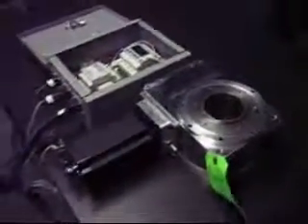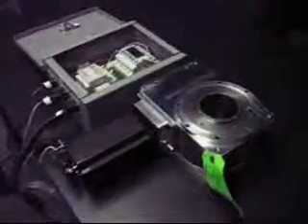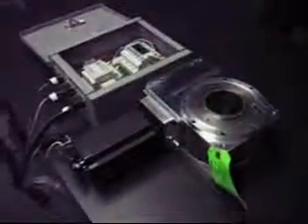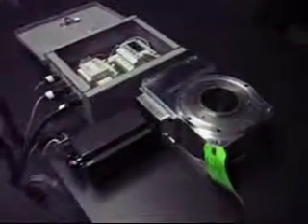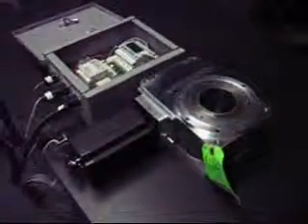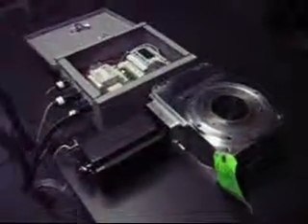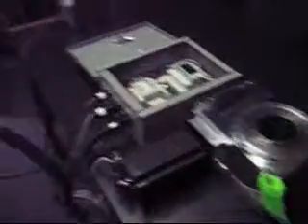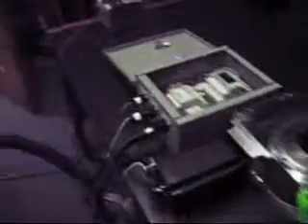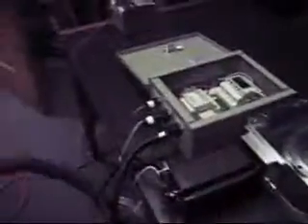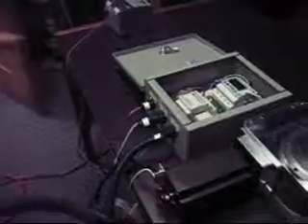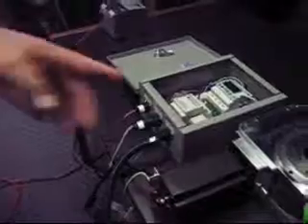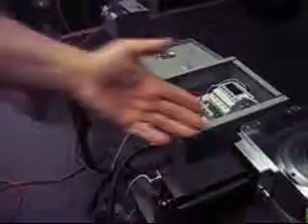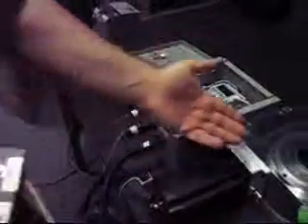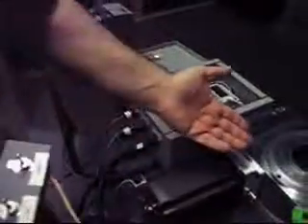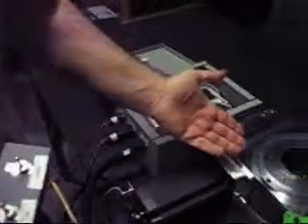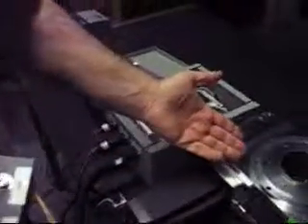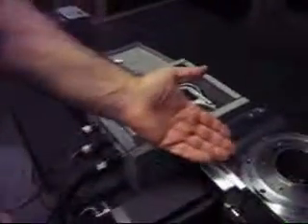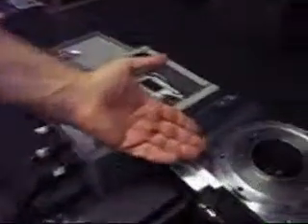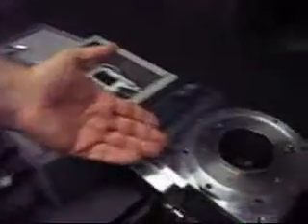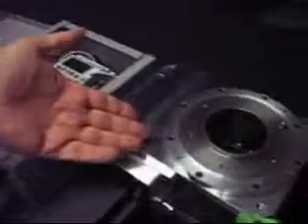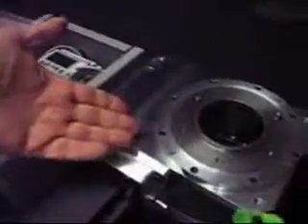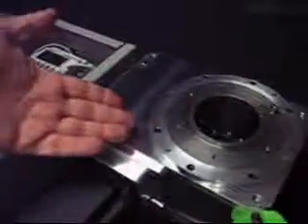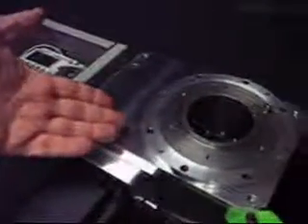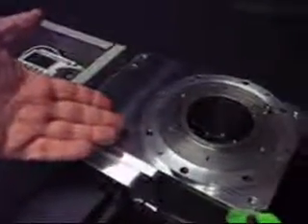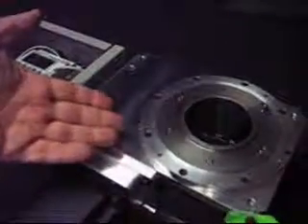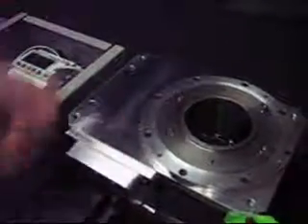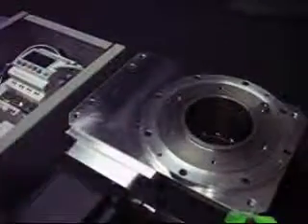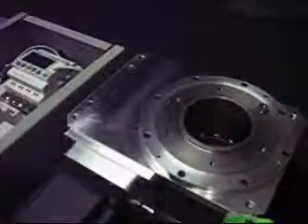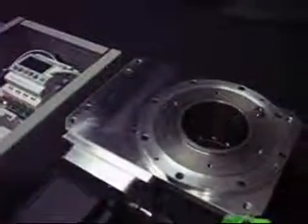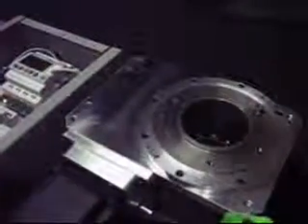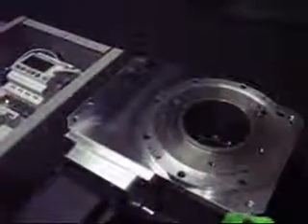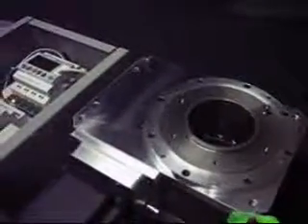Now if I switch the direction switch, the indexer, when the index button is pressed, will travel in the other direction.